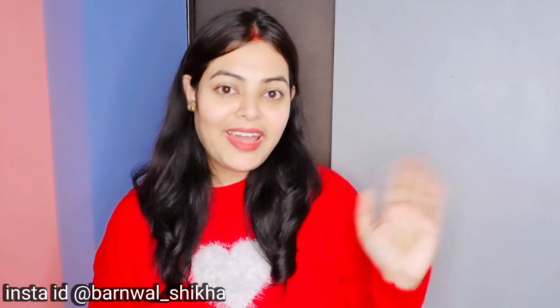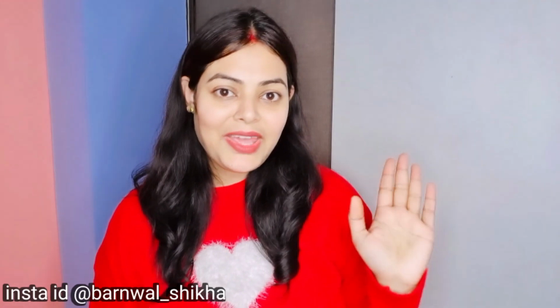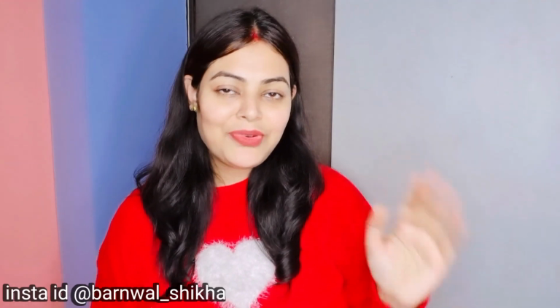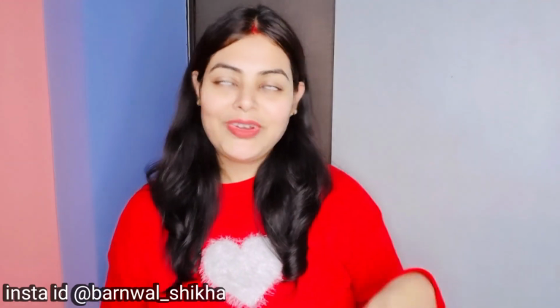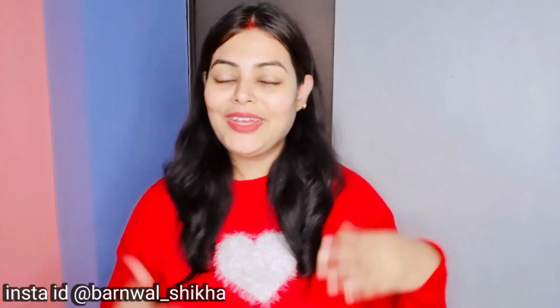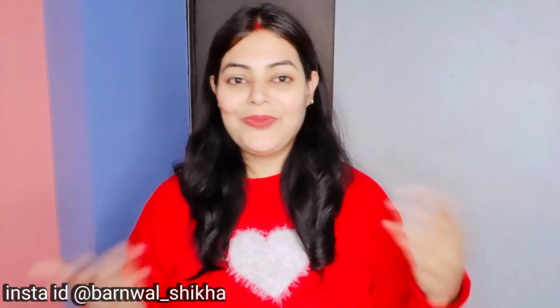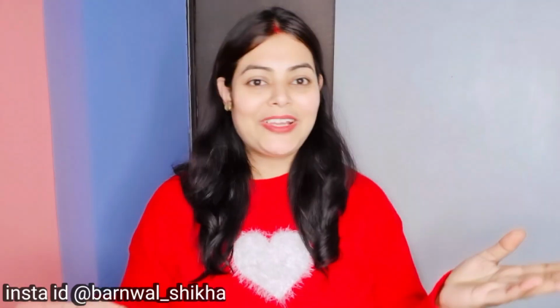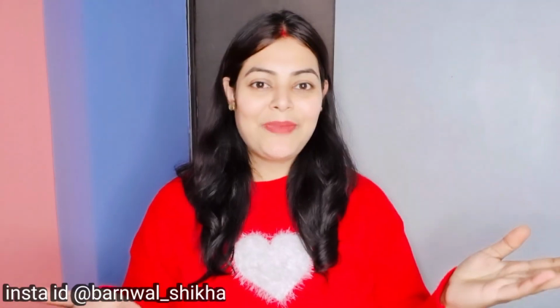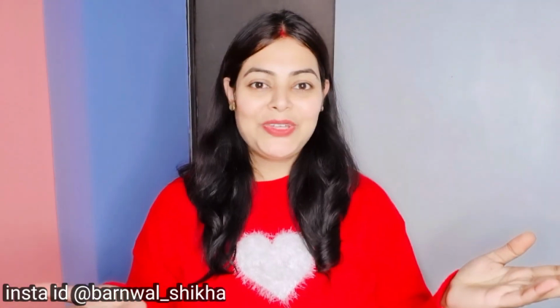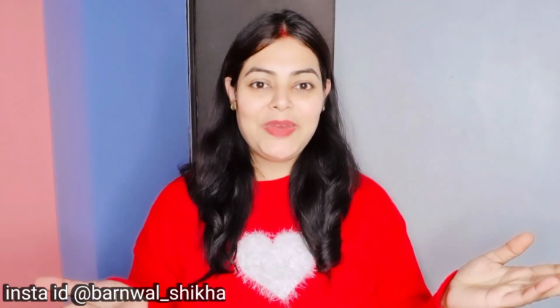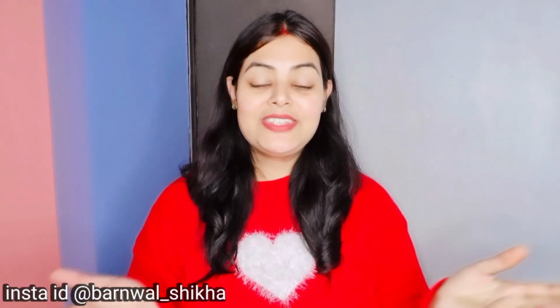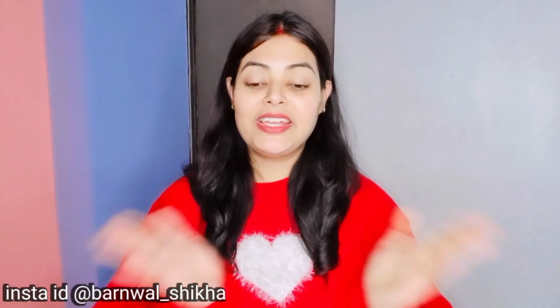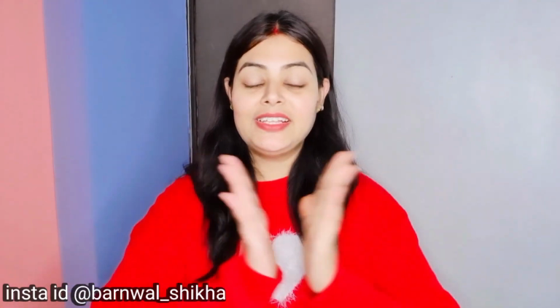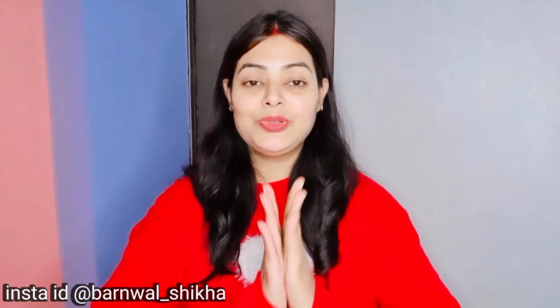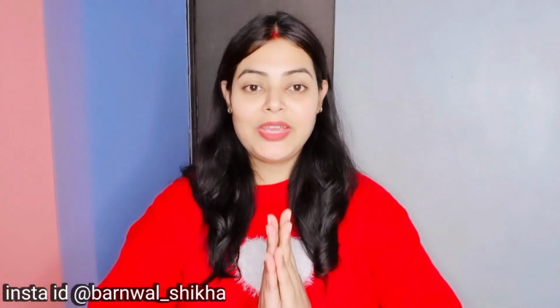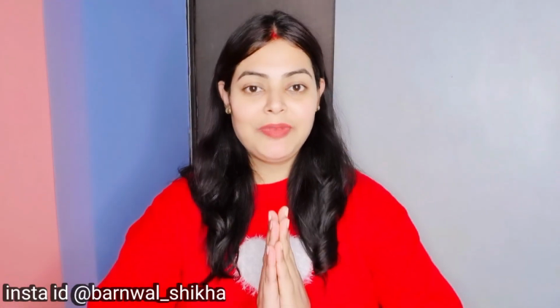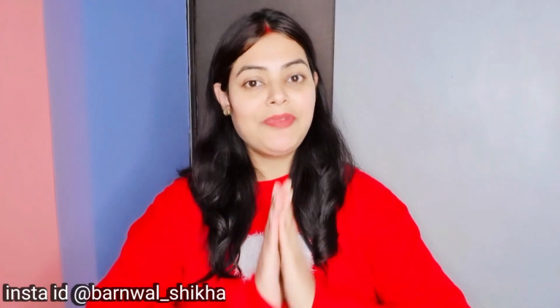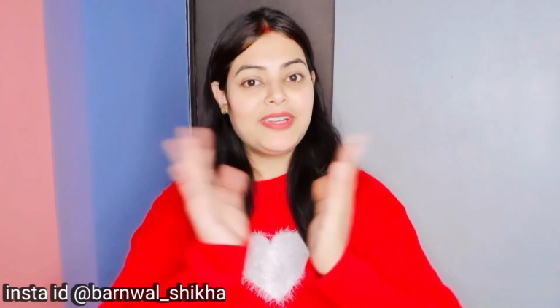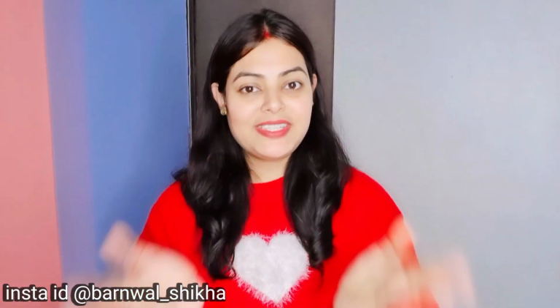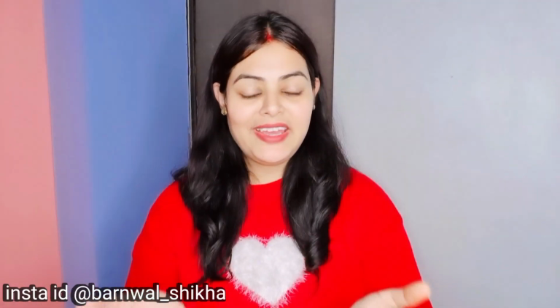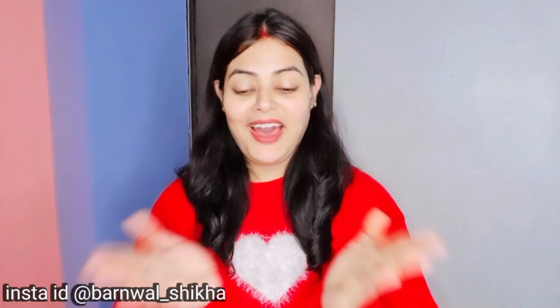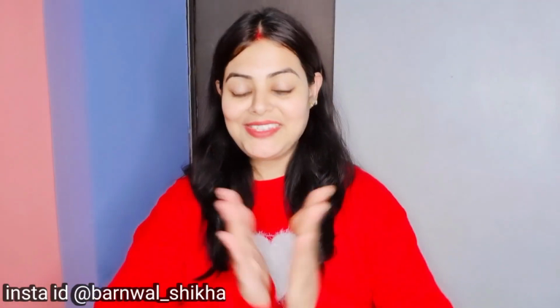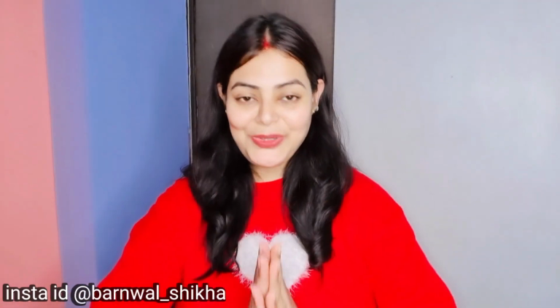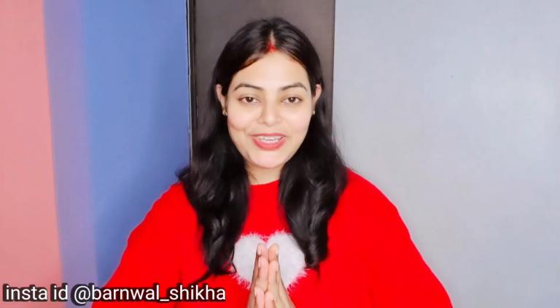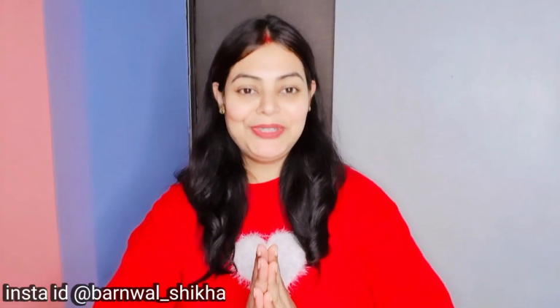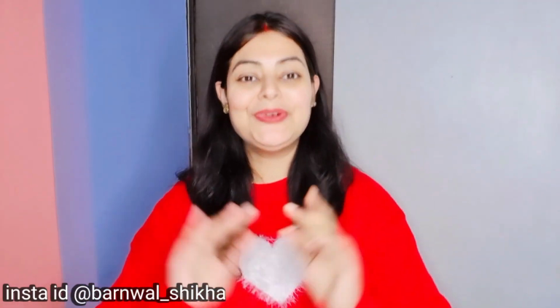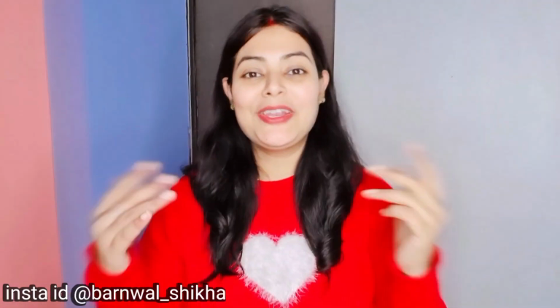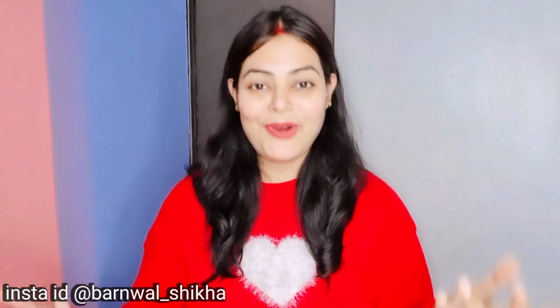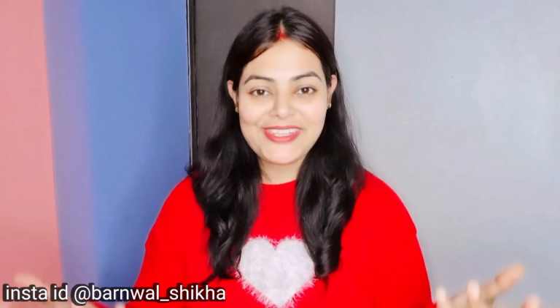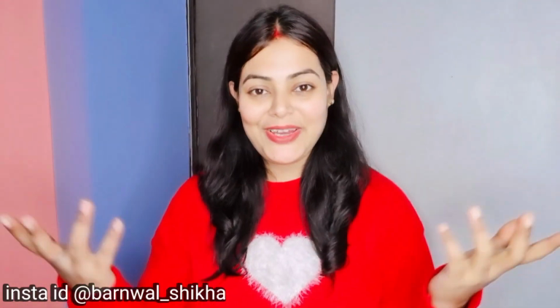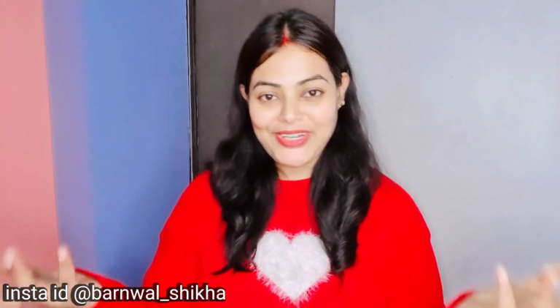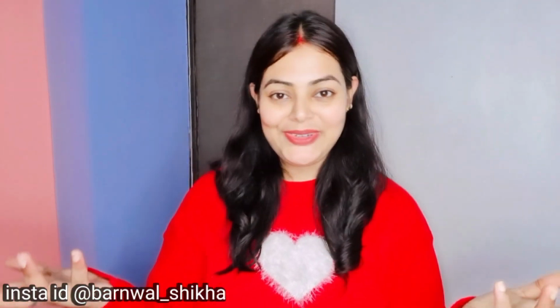Hi everyone, welcome back to my channel. So once again, I am ready for an unboxing video.